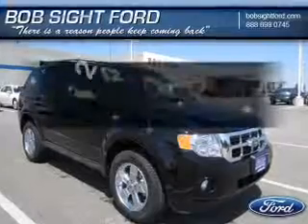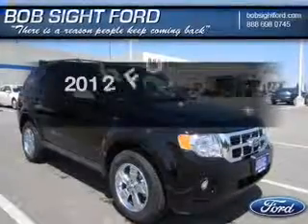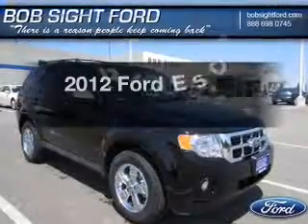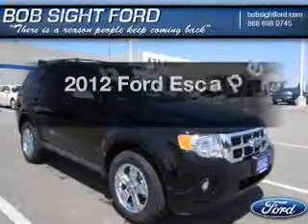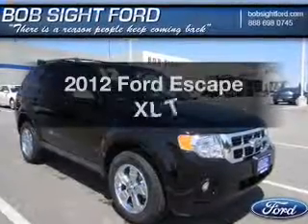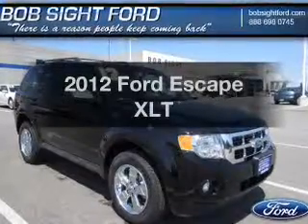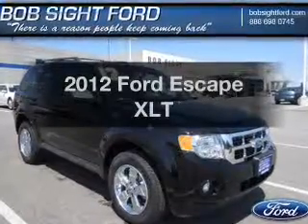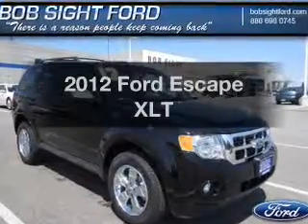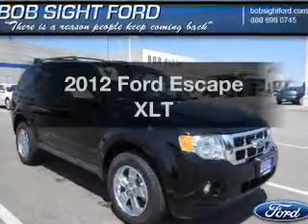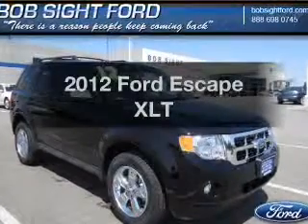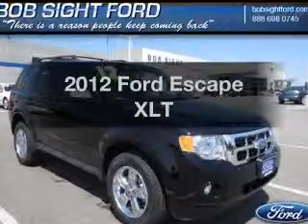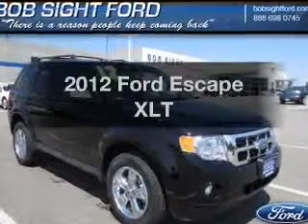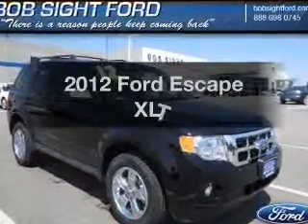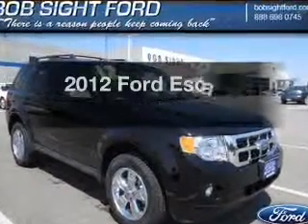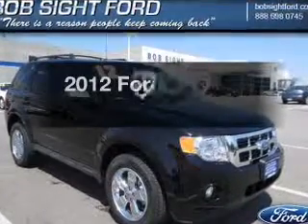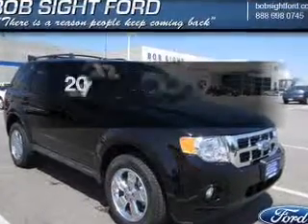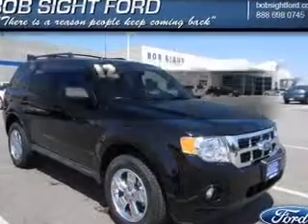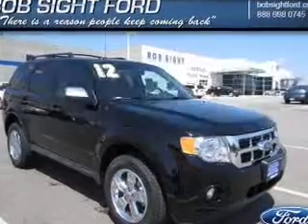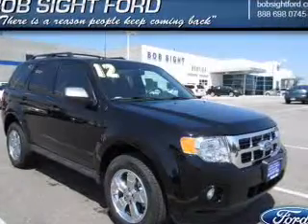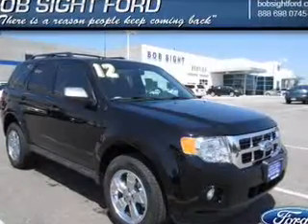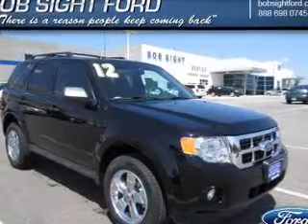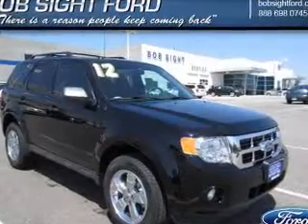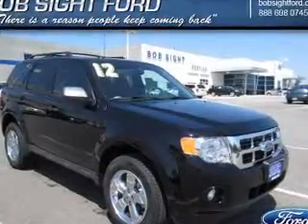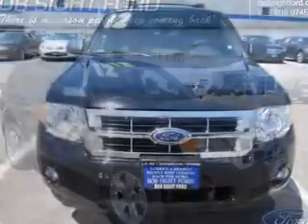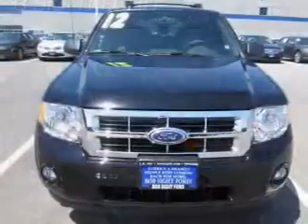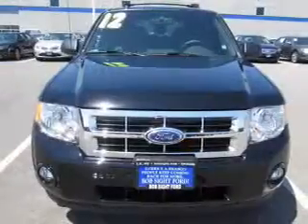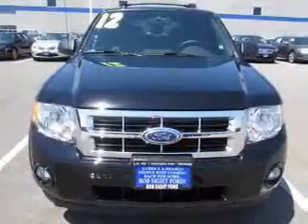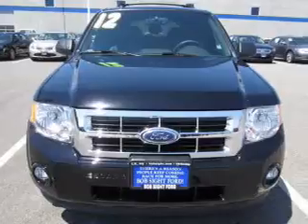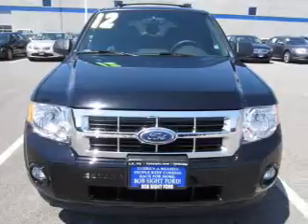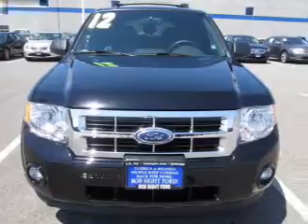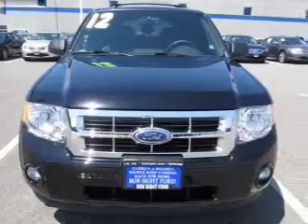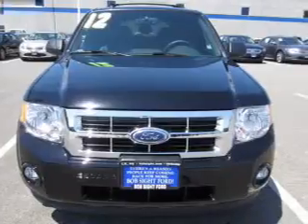Introducing the 2012 Ford Escape — everything you need under one roof with this great vehicle.